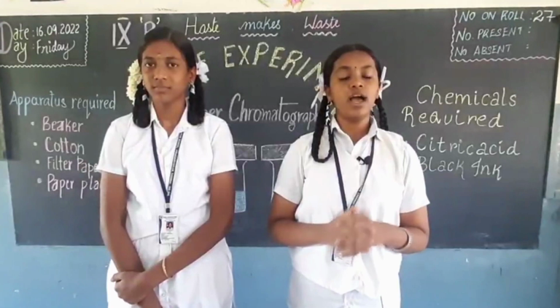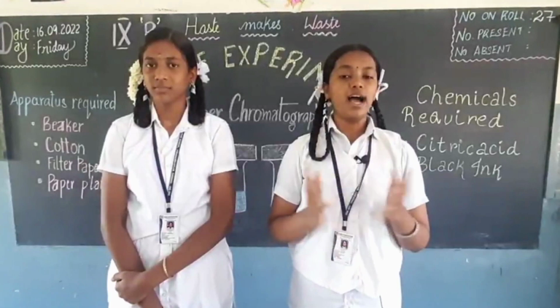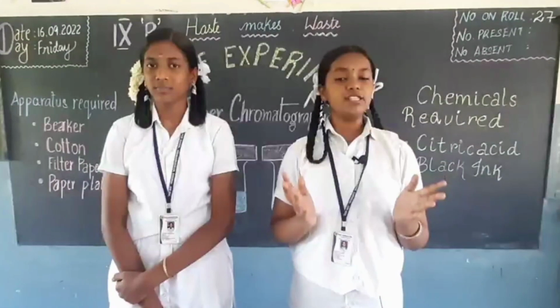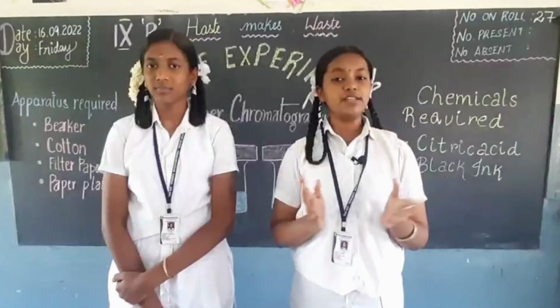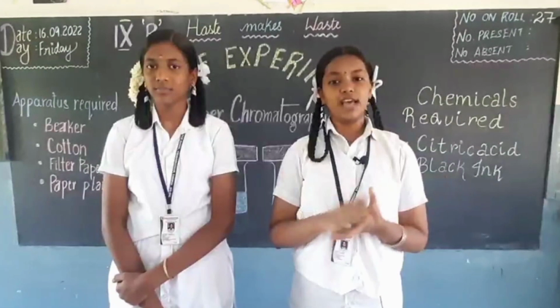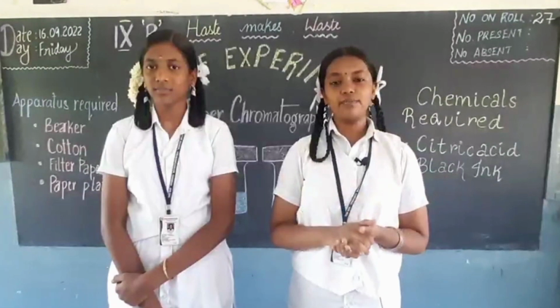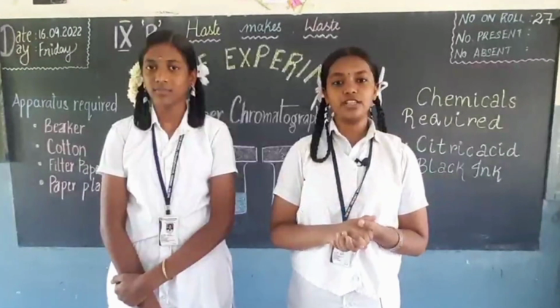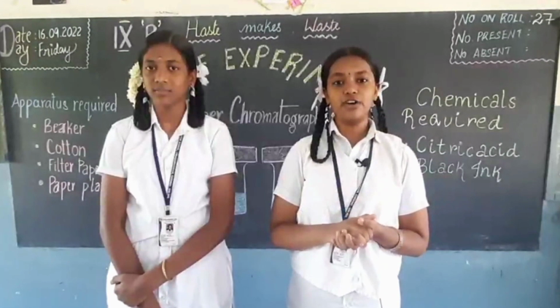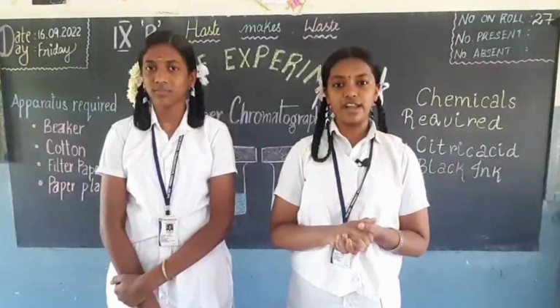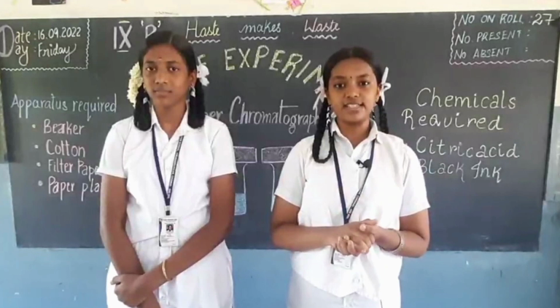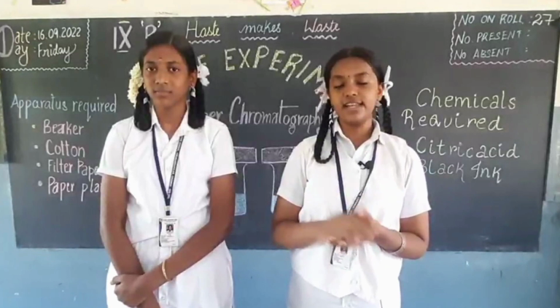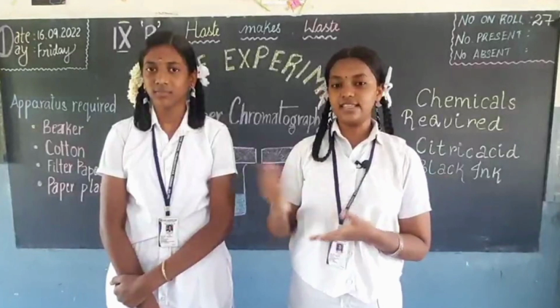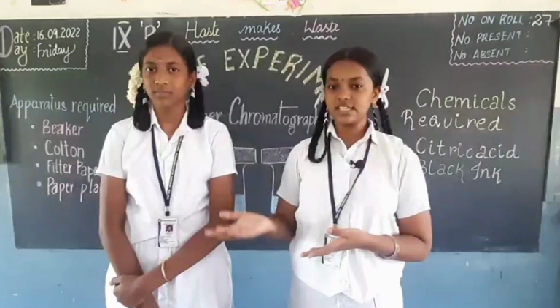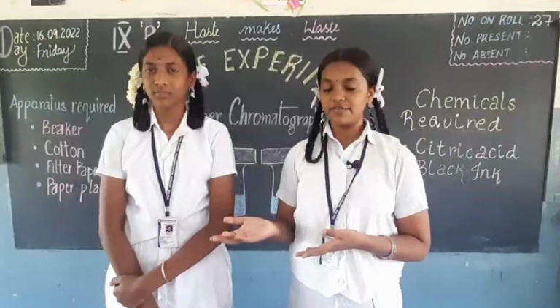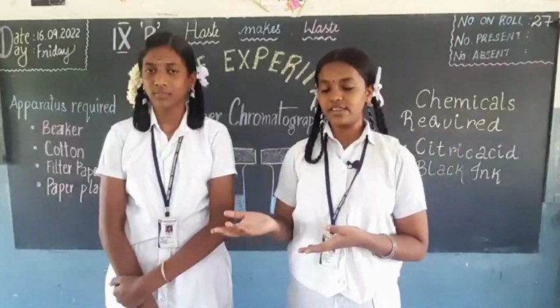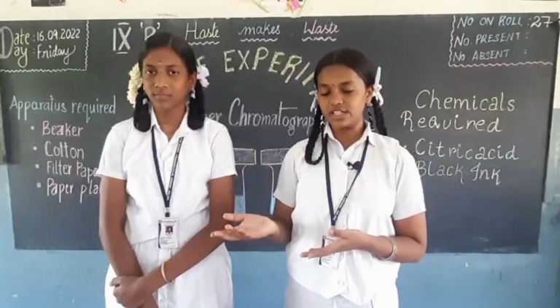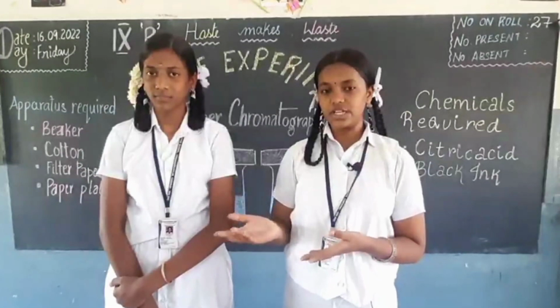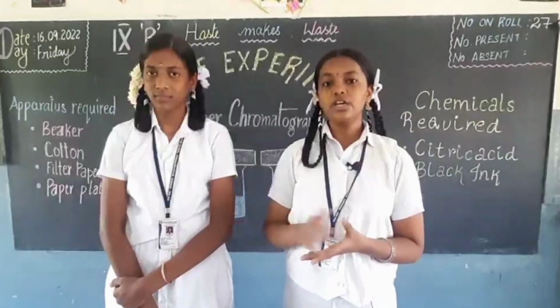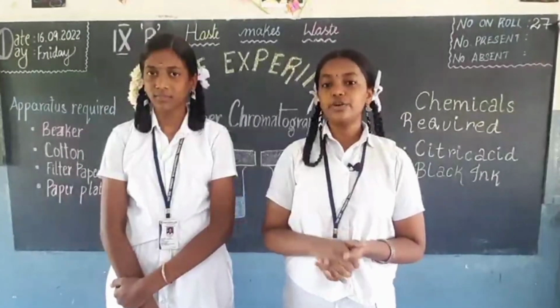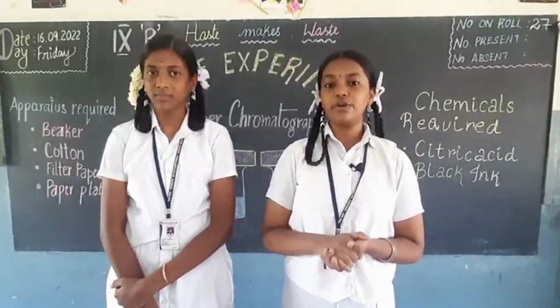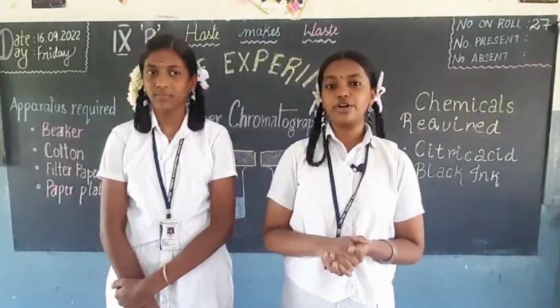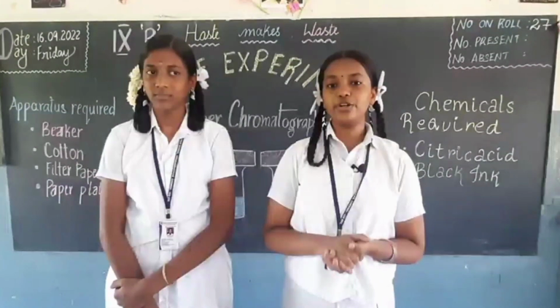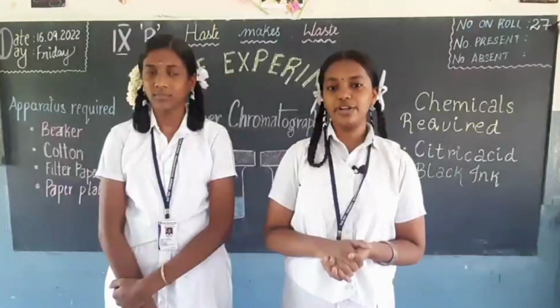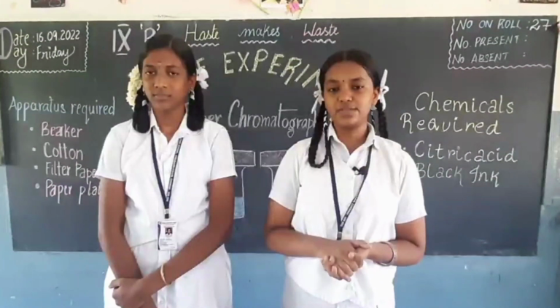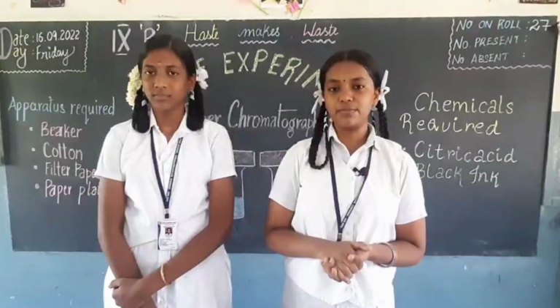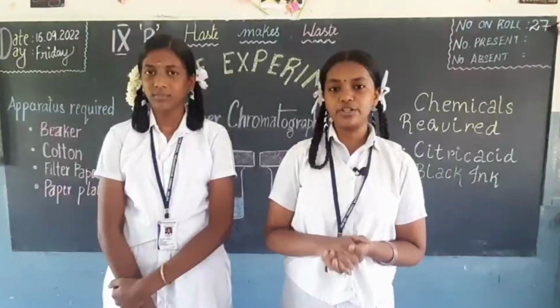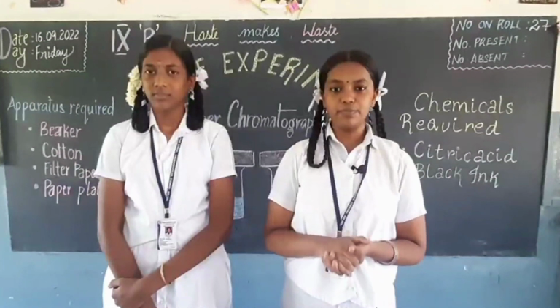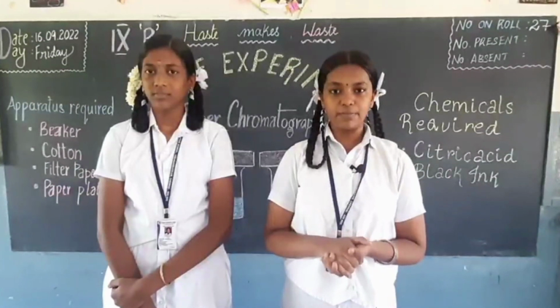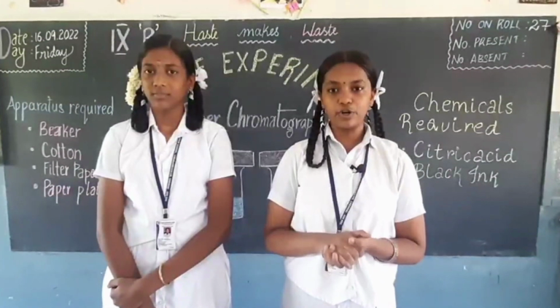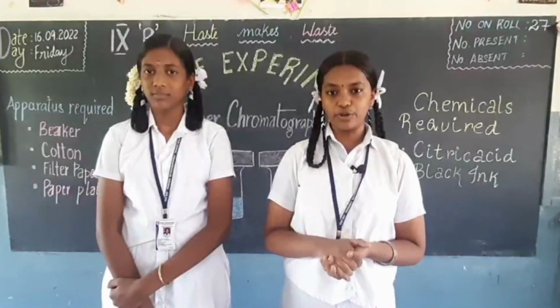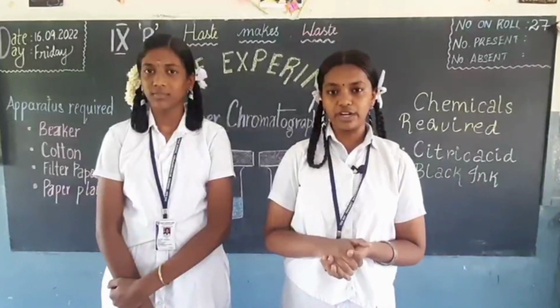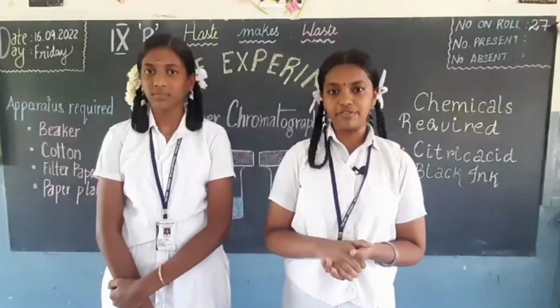Hi students, I am Shraddha of class 9 and this is my friend Dashni. Today we are going to do an experiment on paper chromatography.